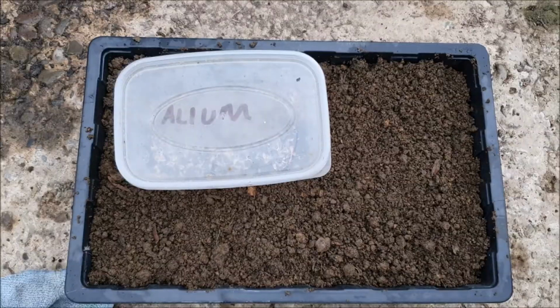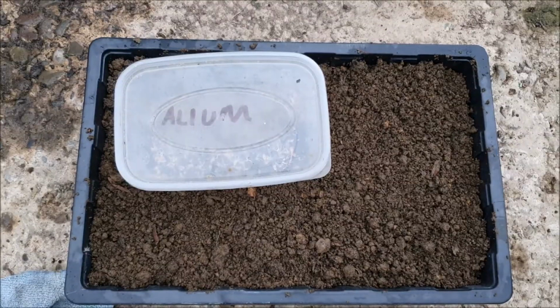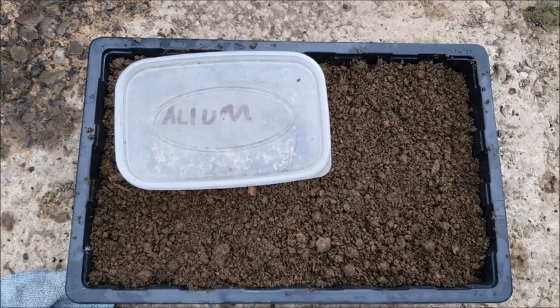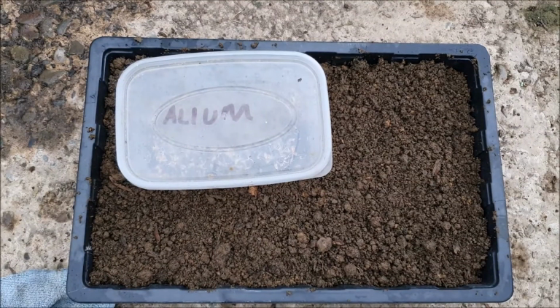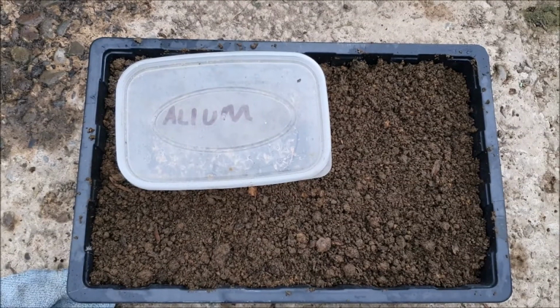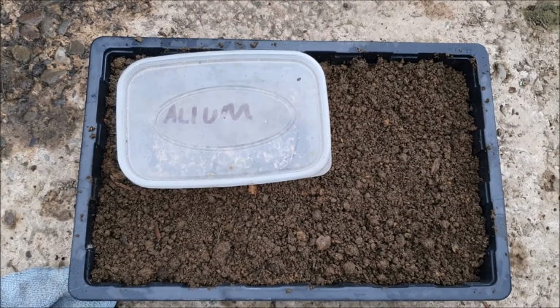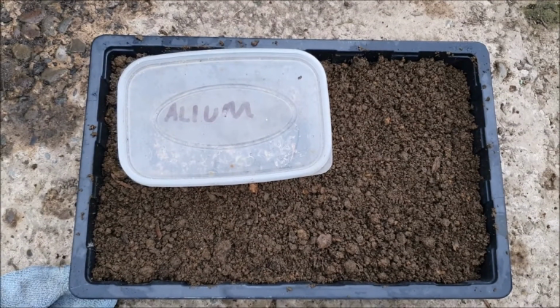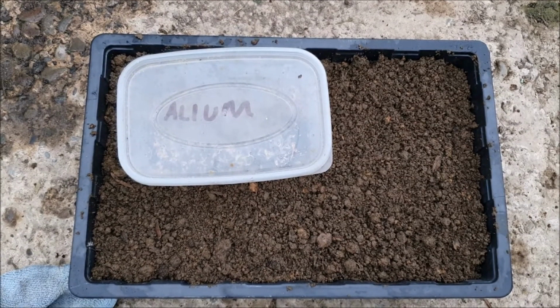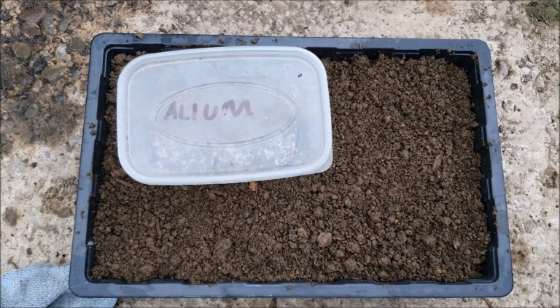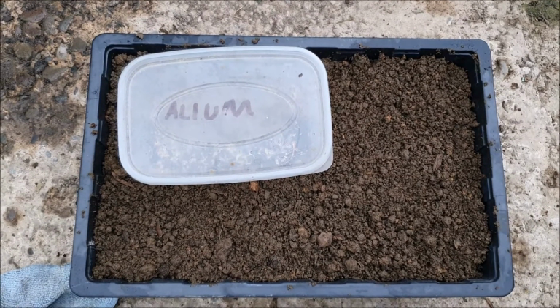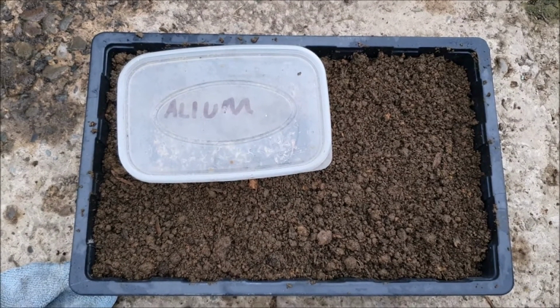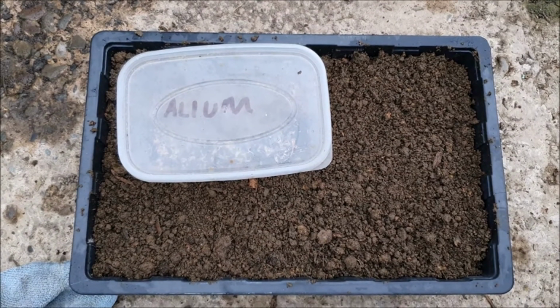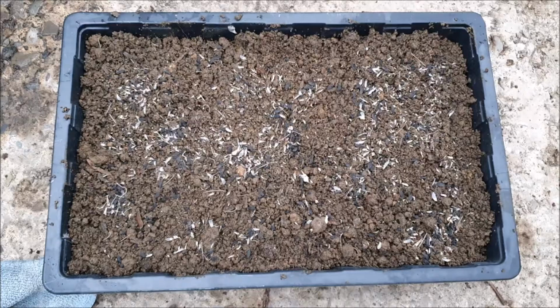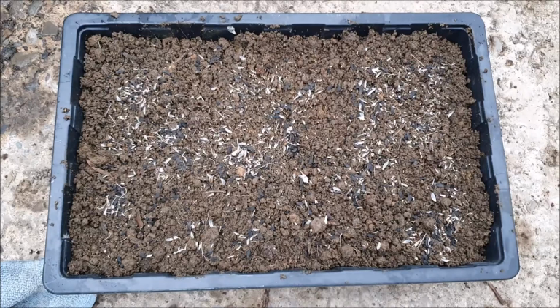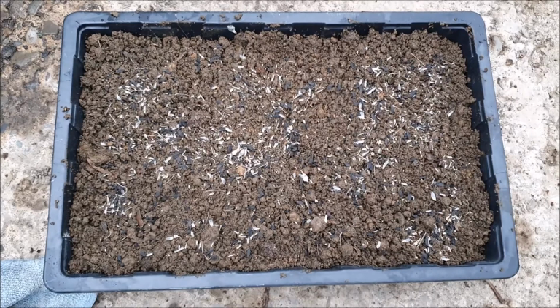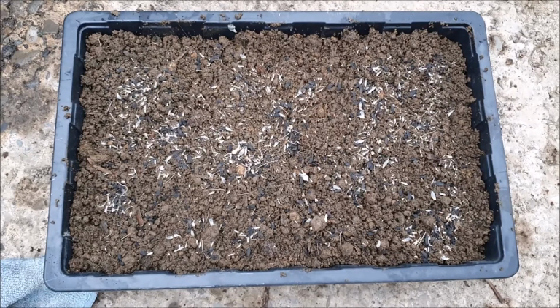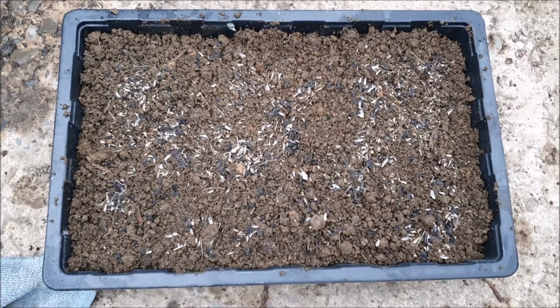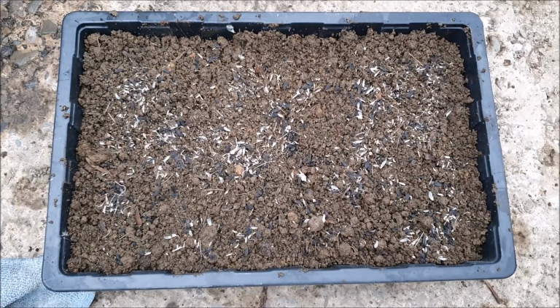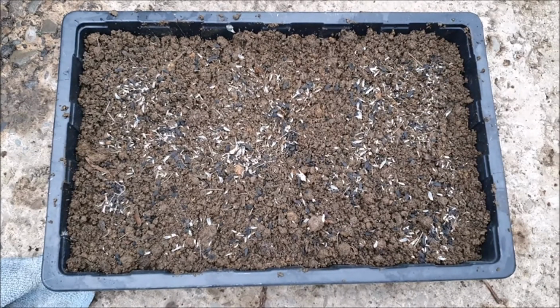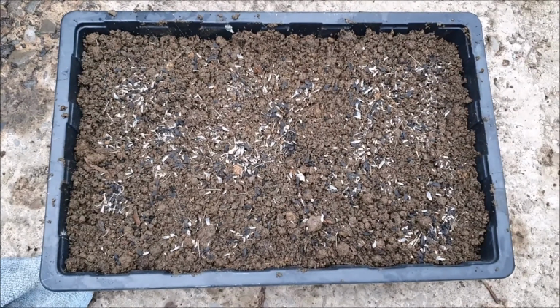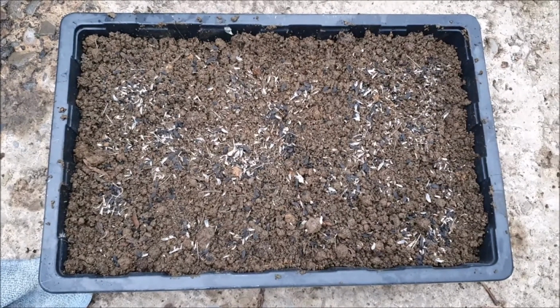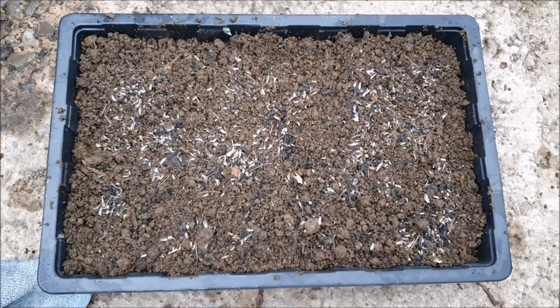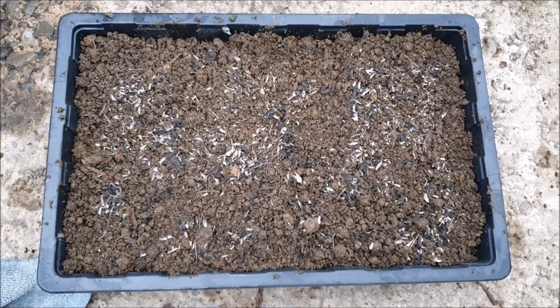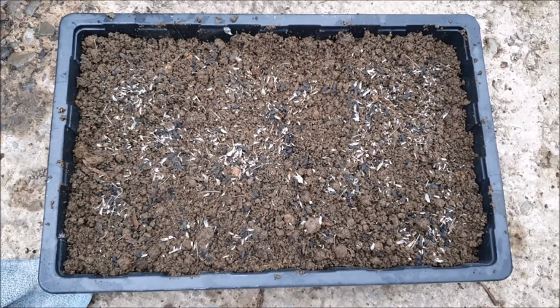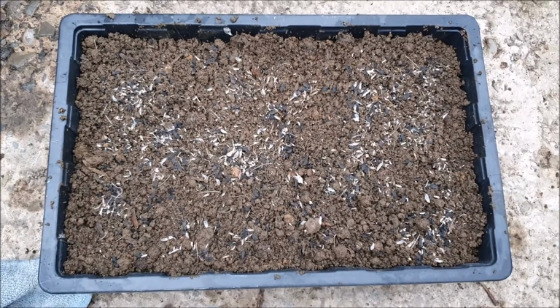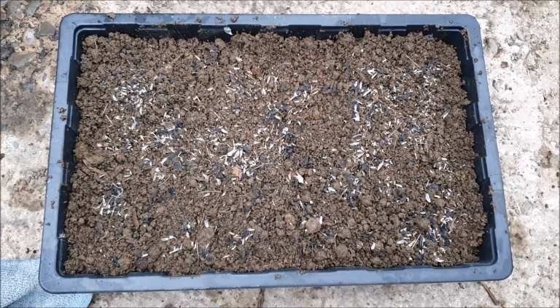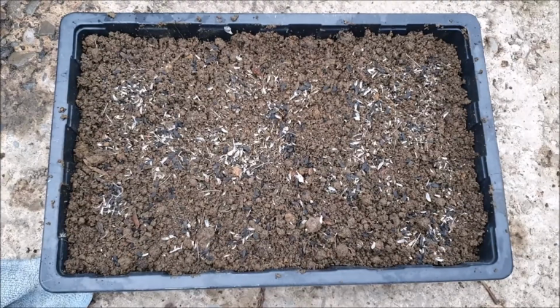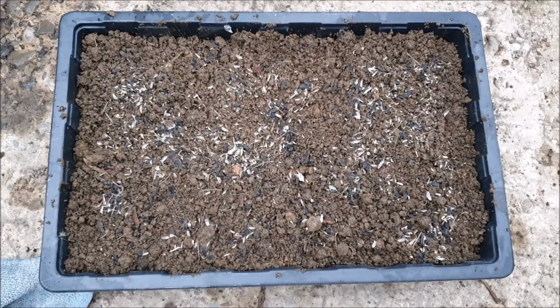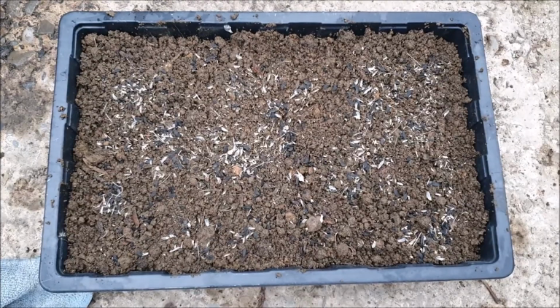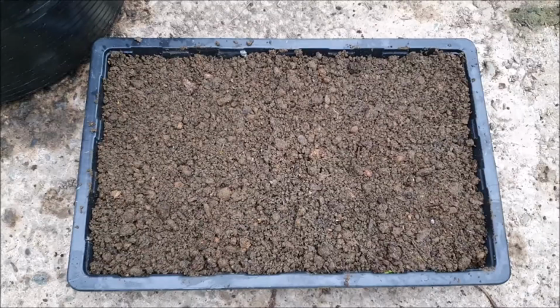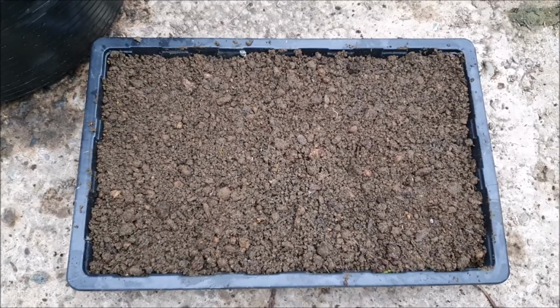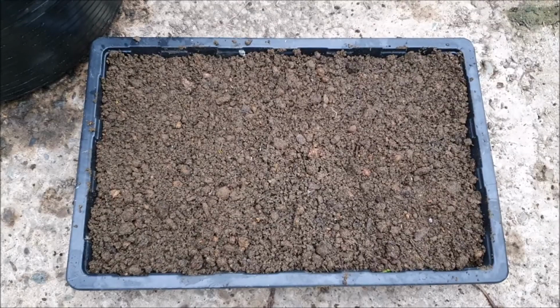Next up the alliums — all in, and I just cover them with a little bit of soil. All done and we'll see how they germinate.